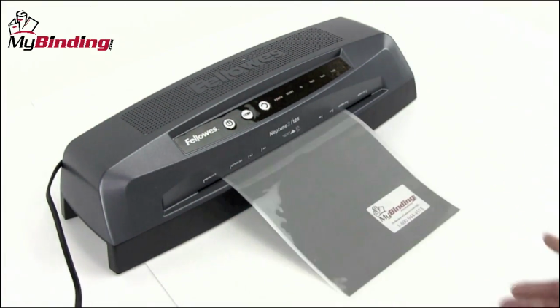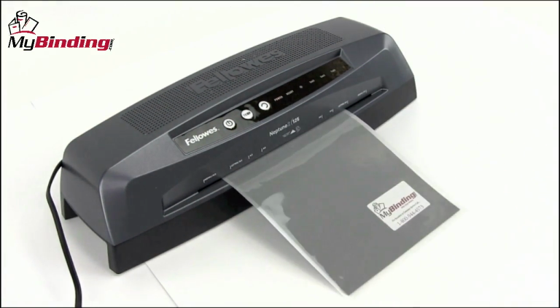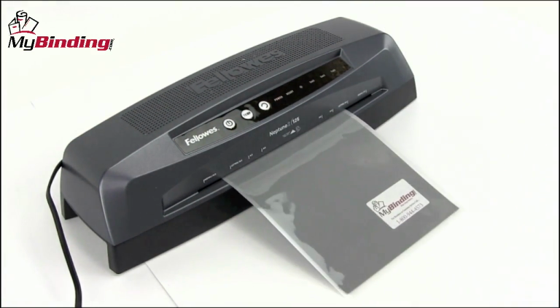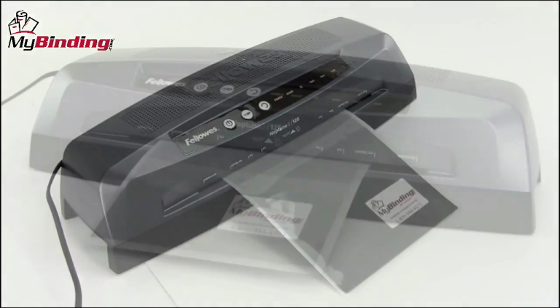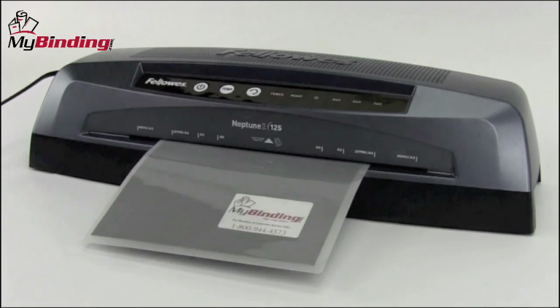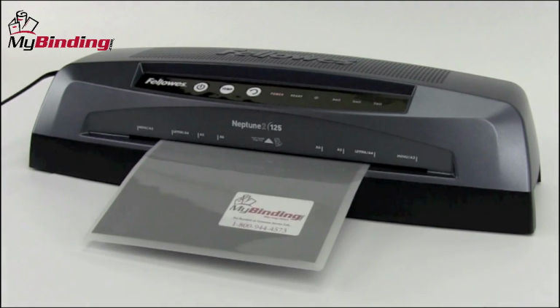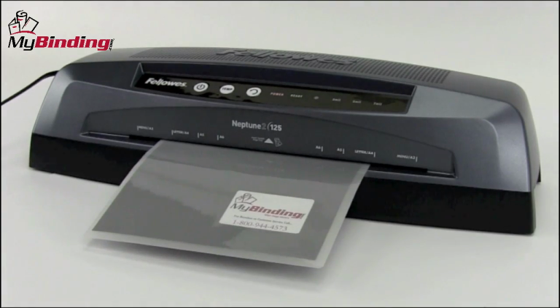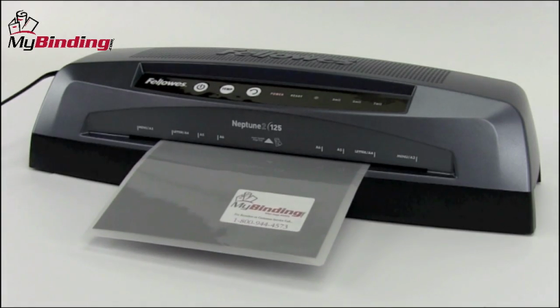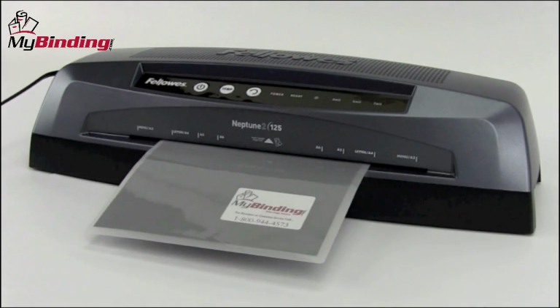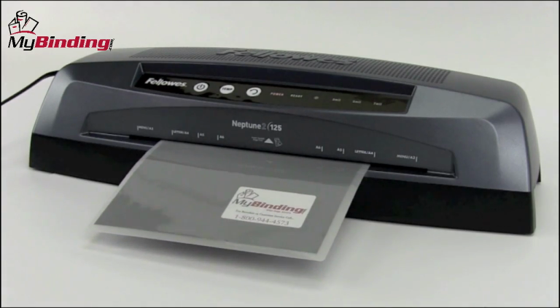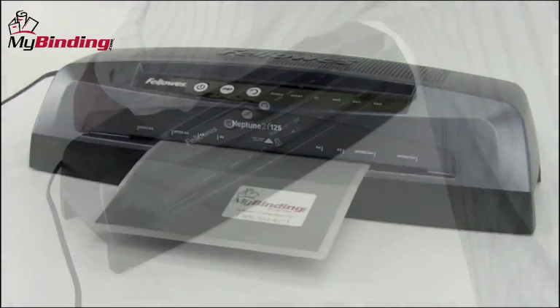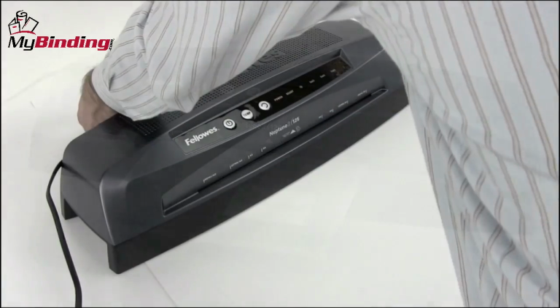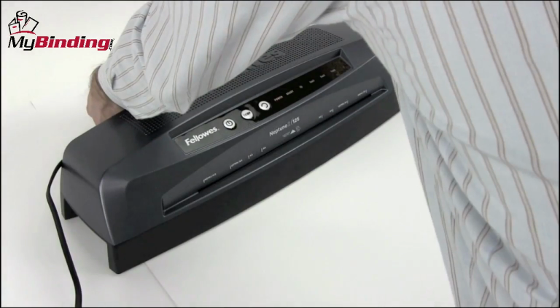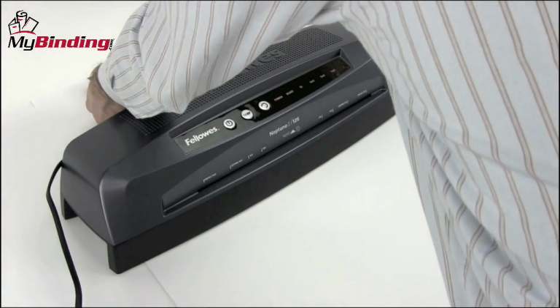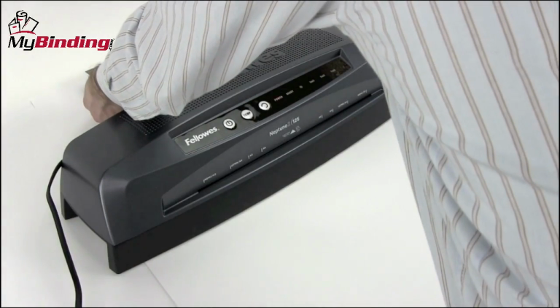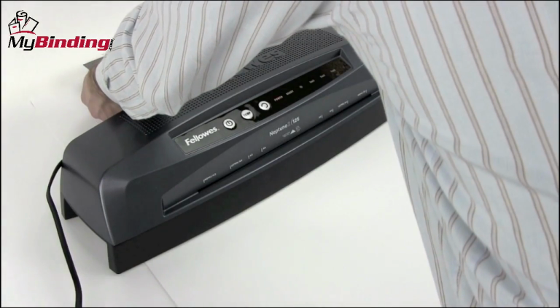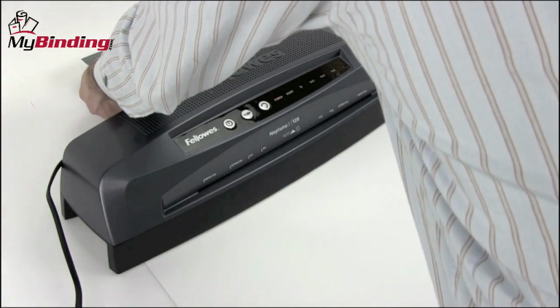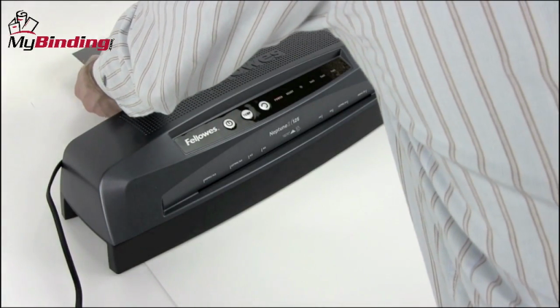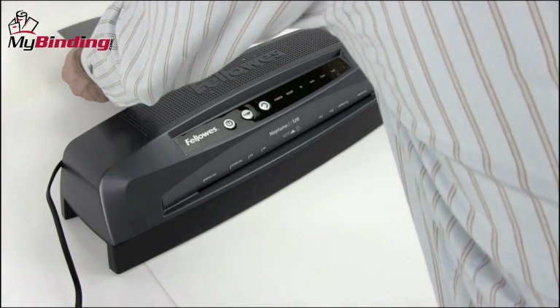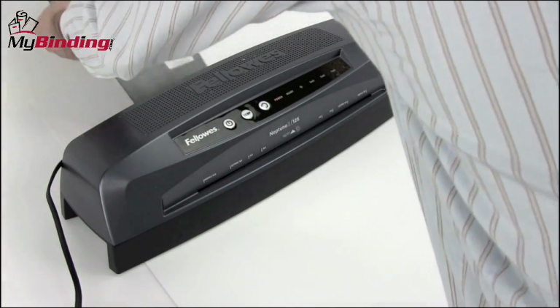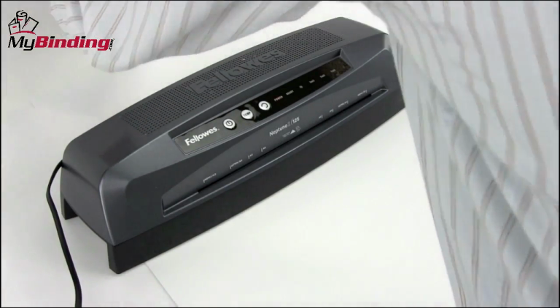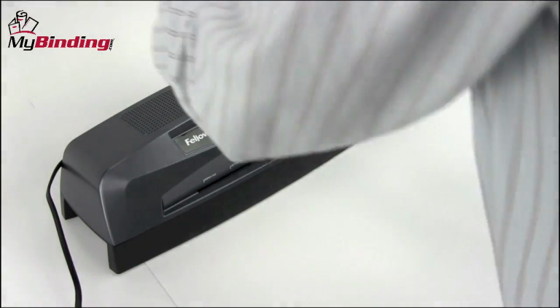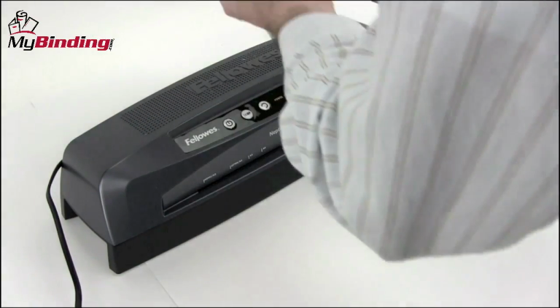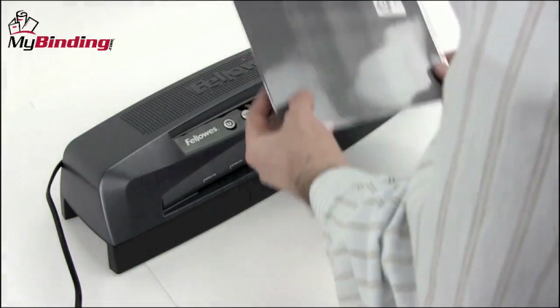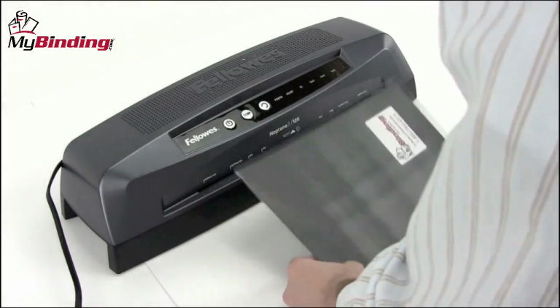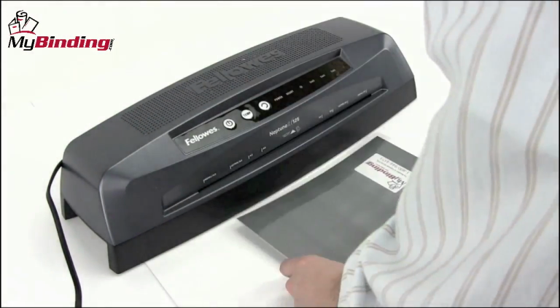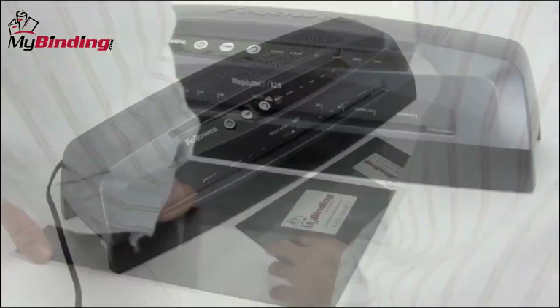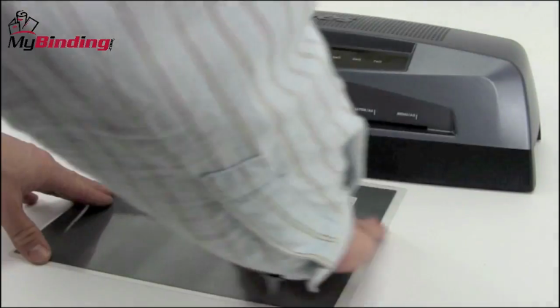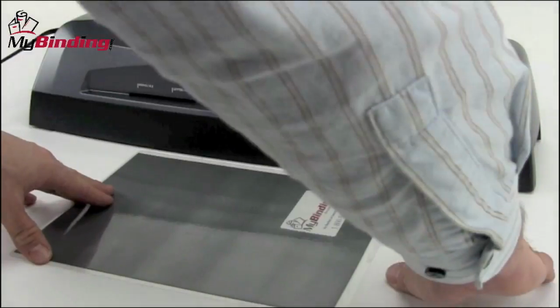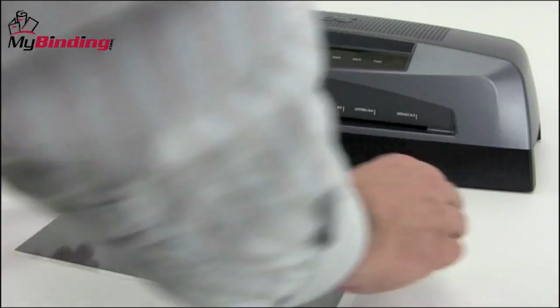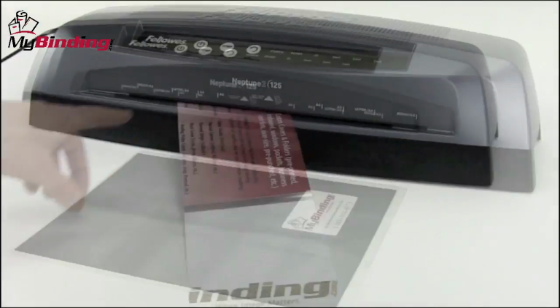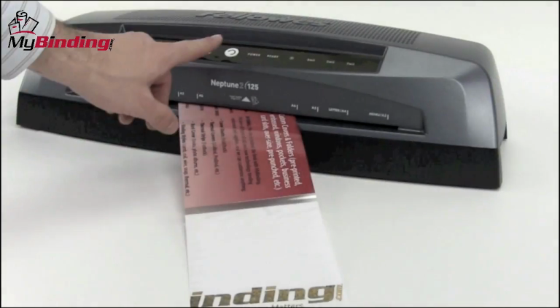The Neptune II 125 will take it from there, bringing it all the way through the back. When it's done, remove it gently and lay it flat on a surface to cool.